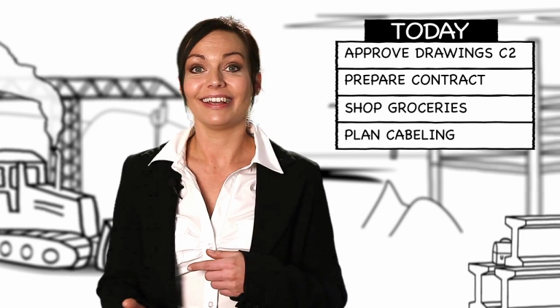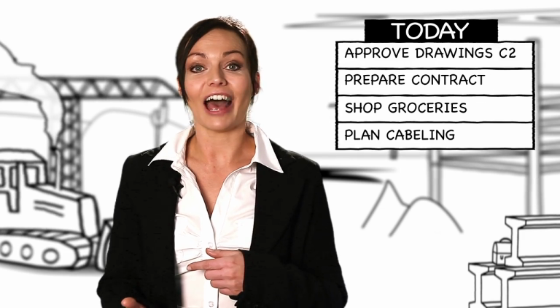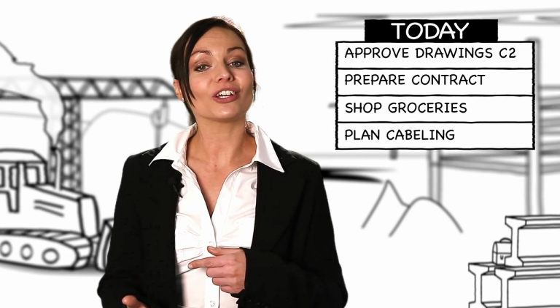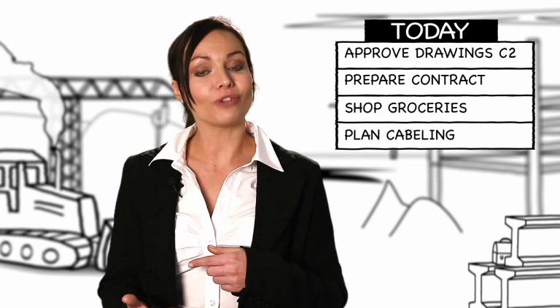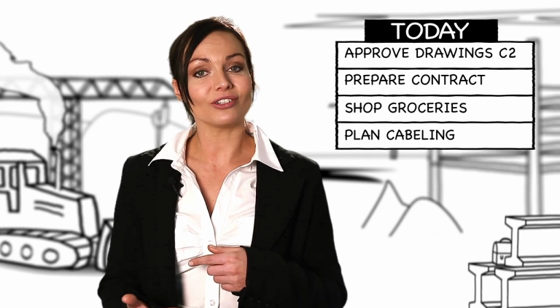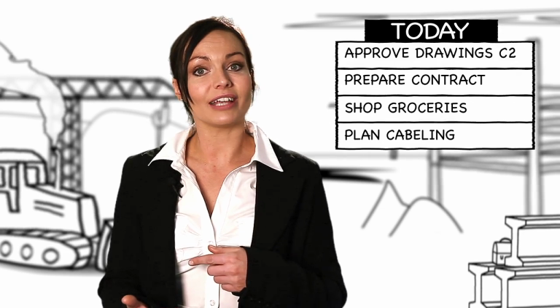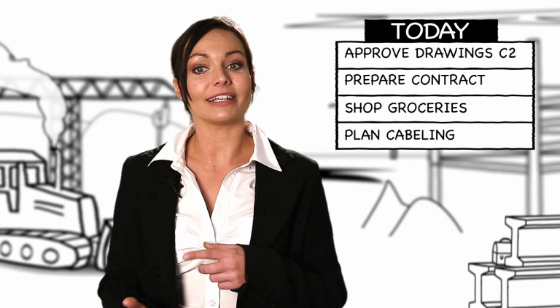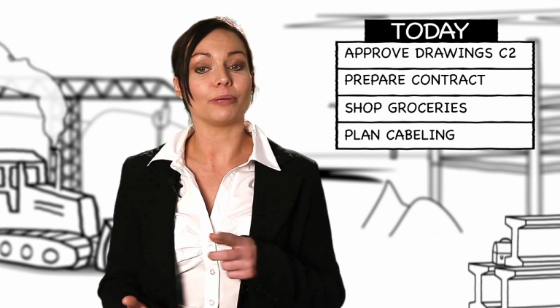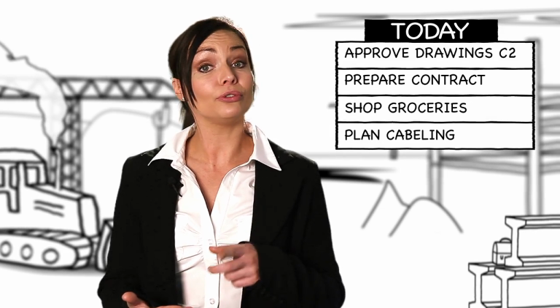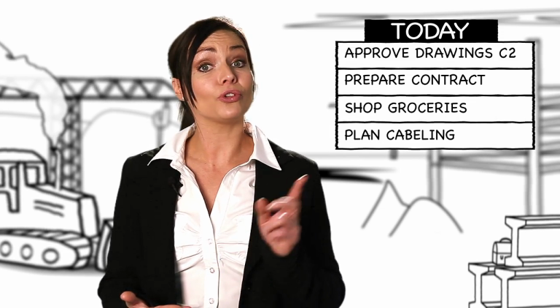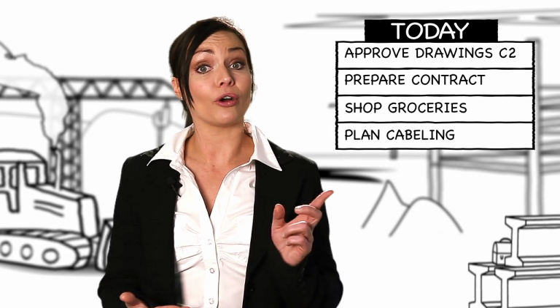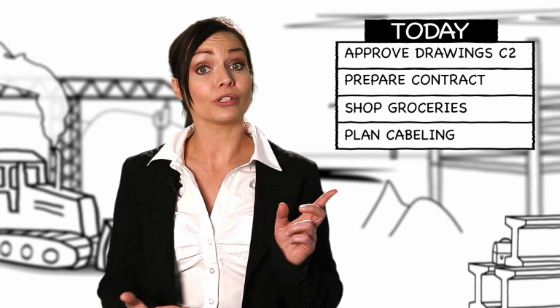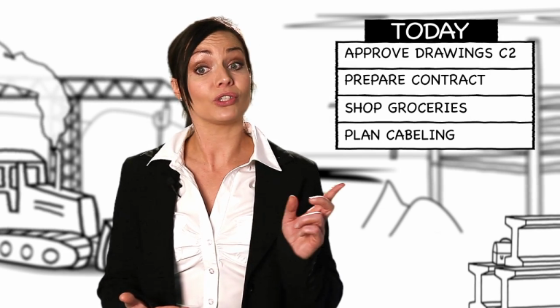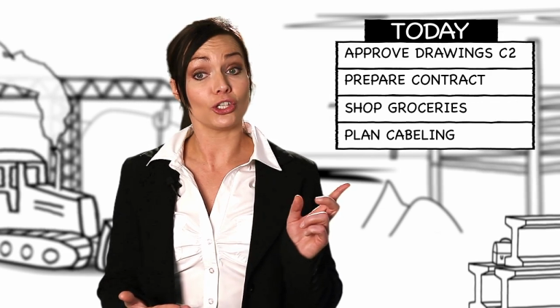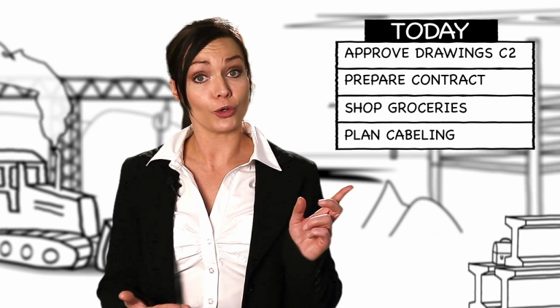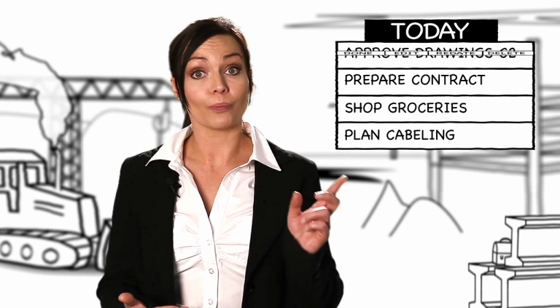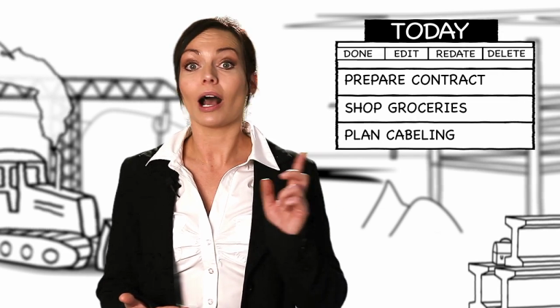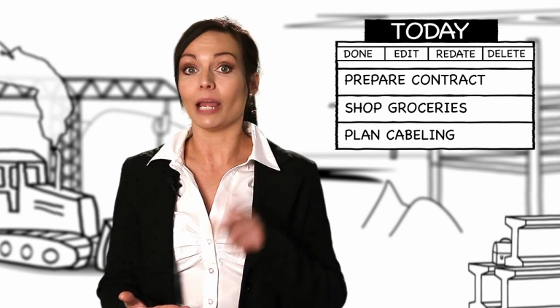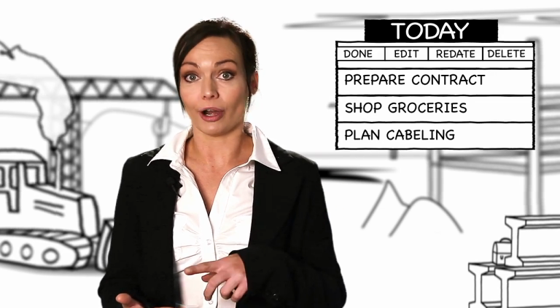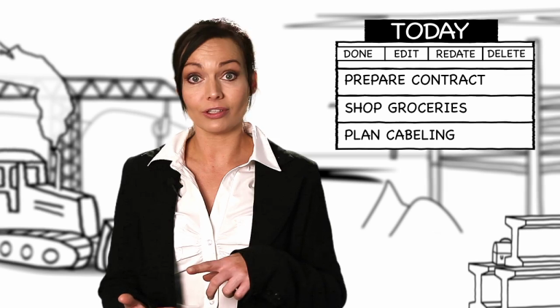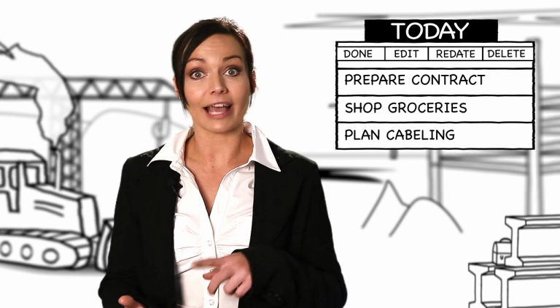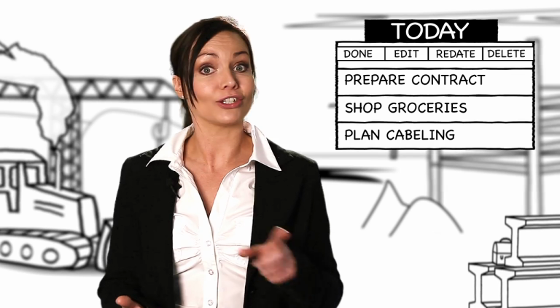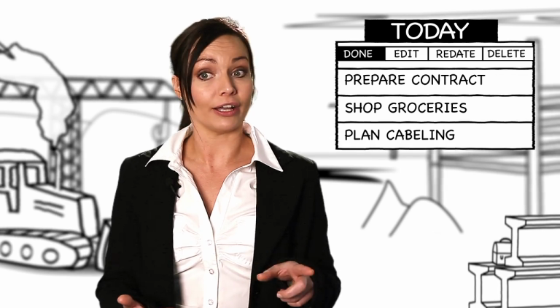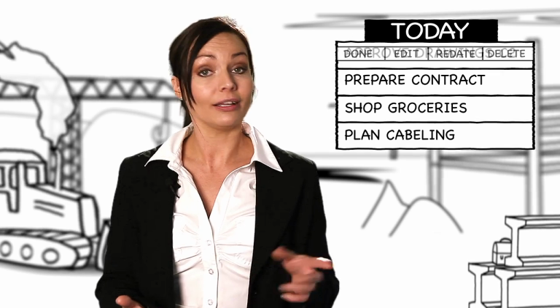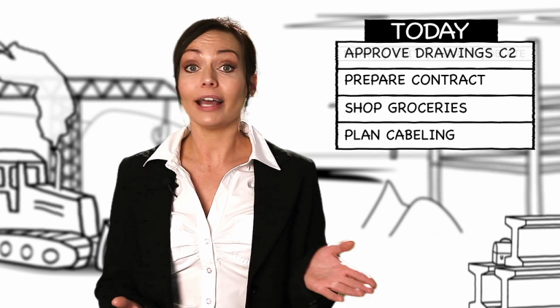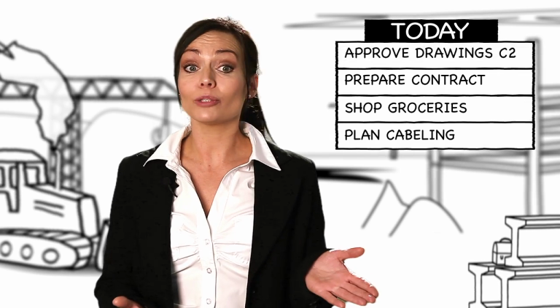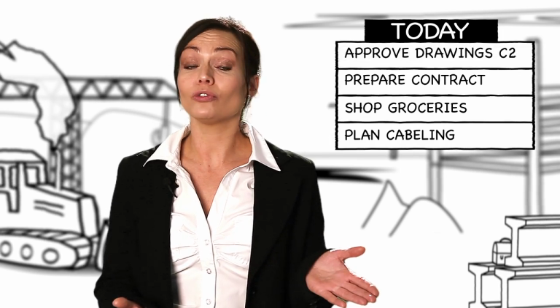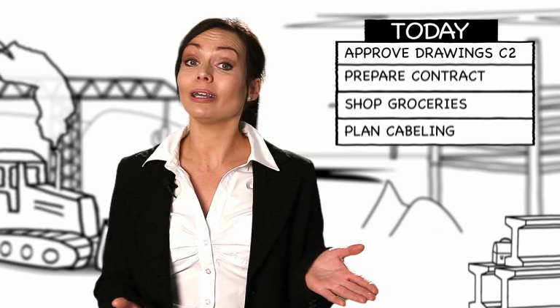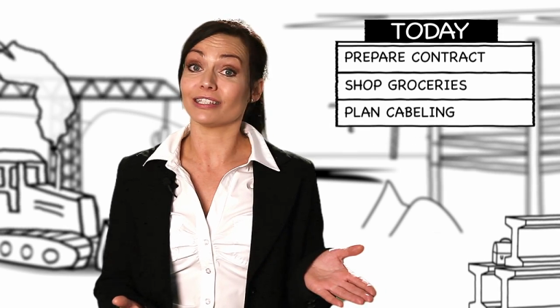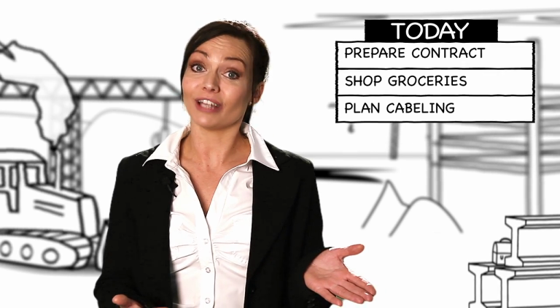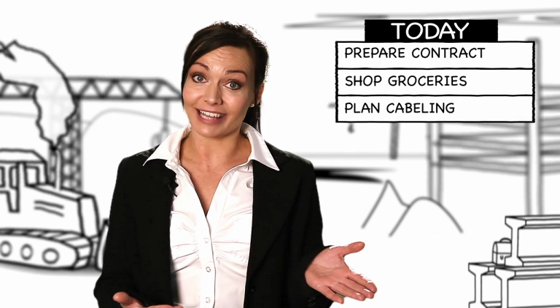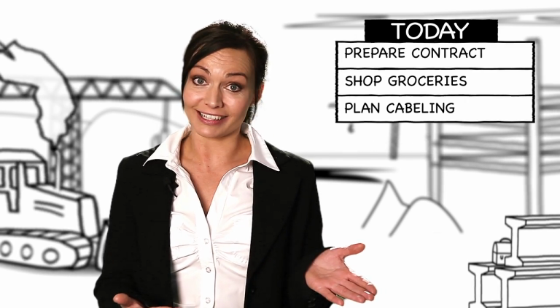At the construction site, I approve the drawings for C2. I mark the task done and it's moved to my list of done tasks.